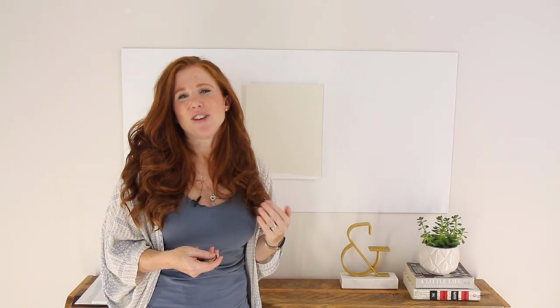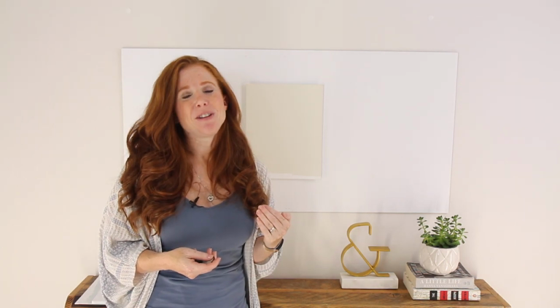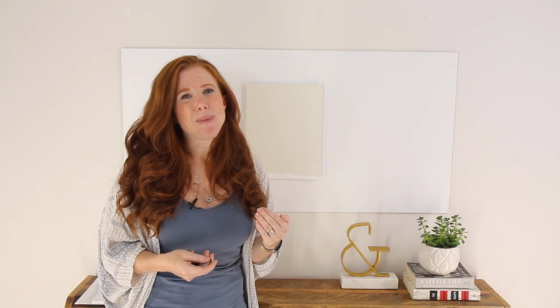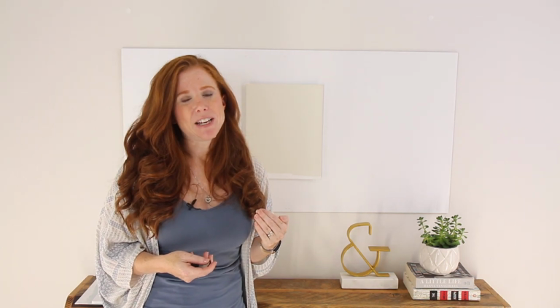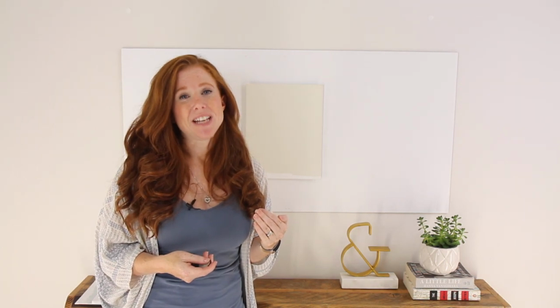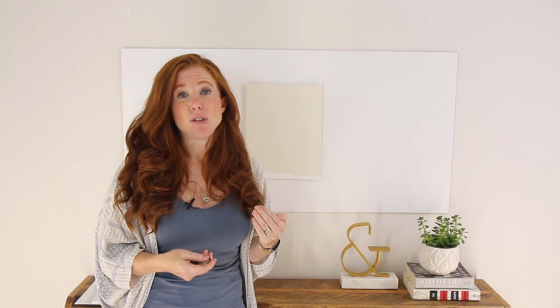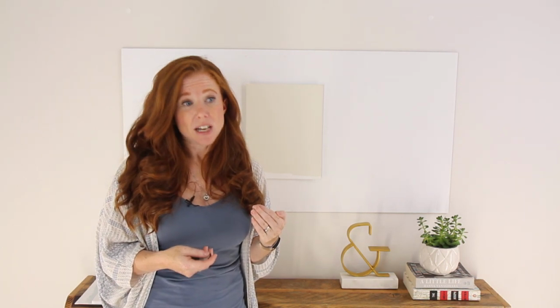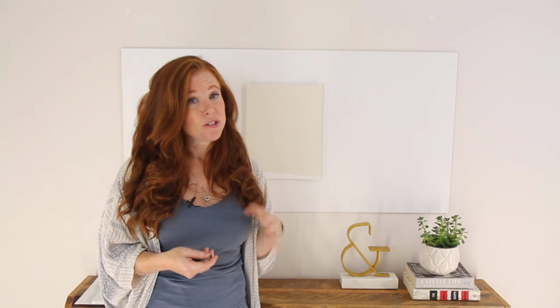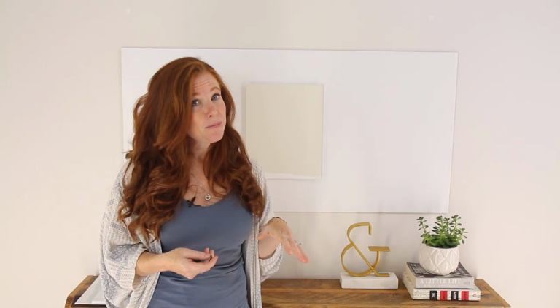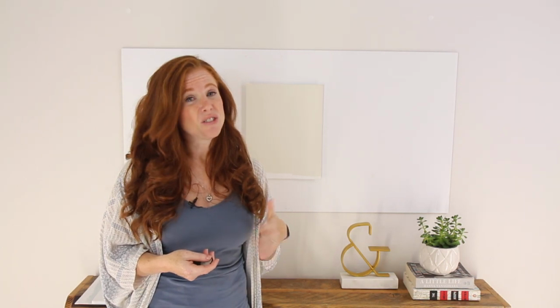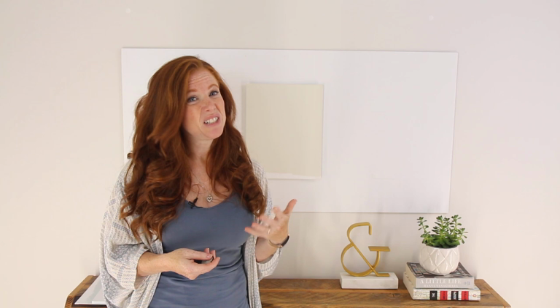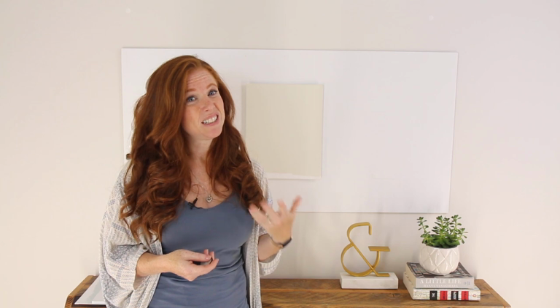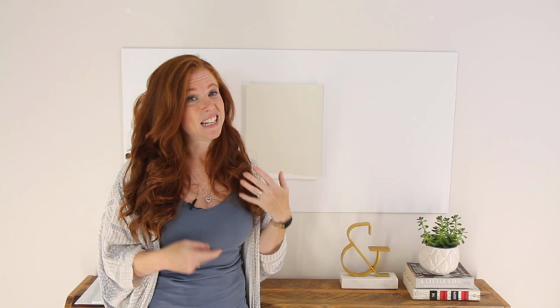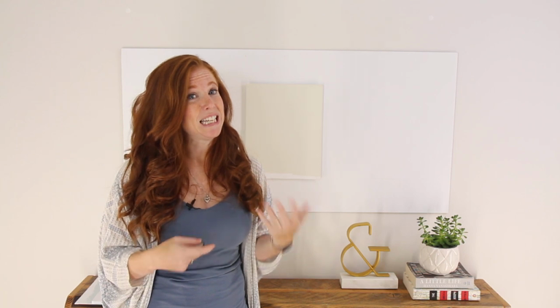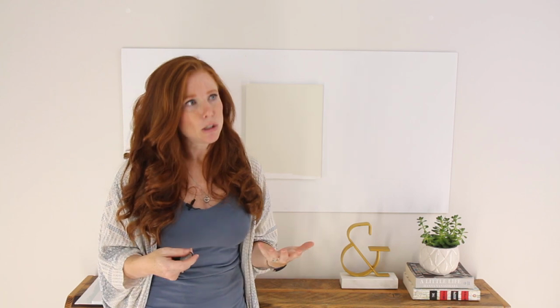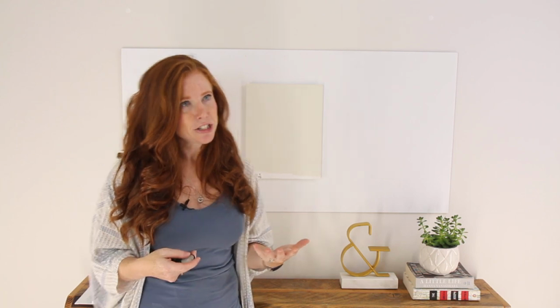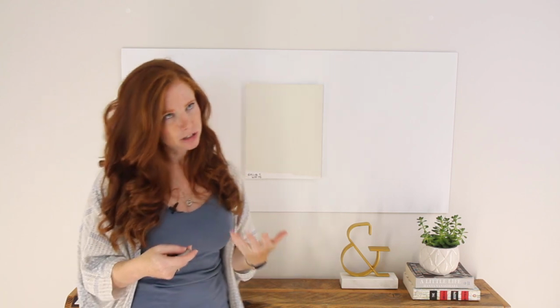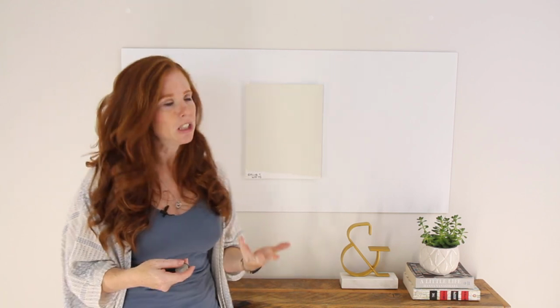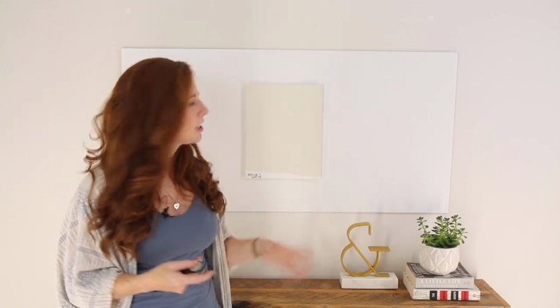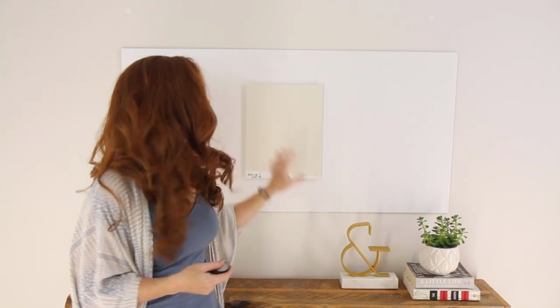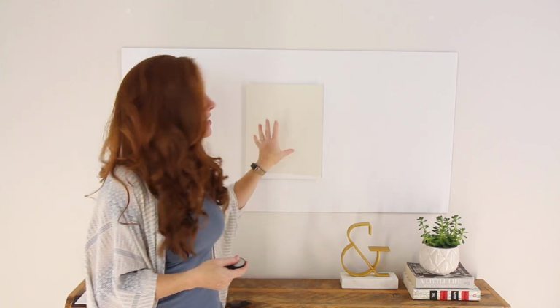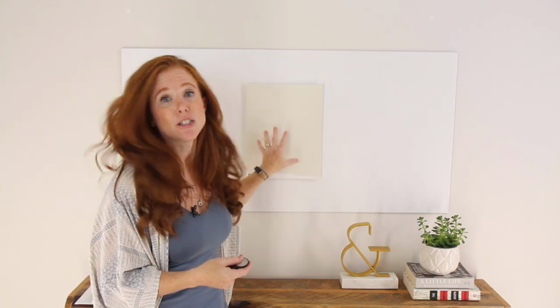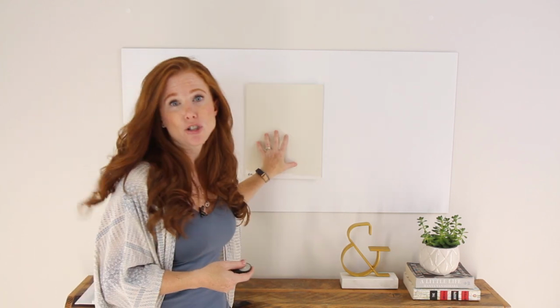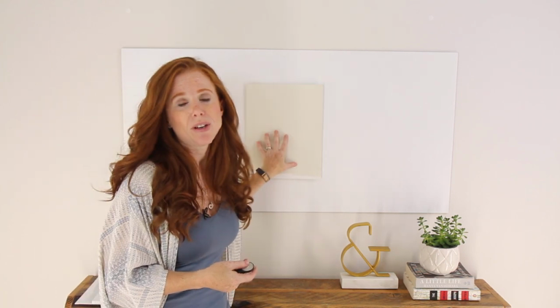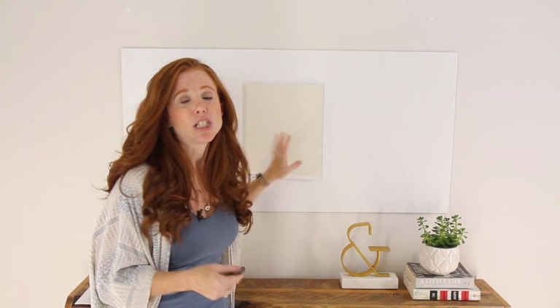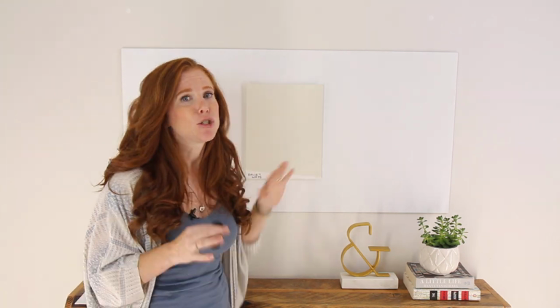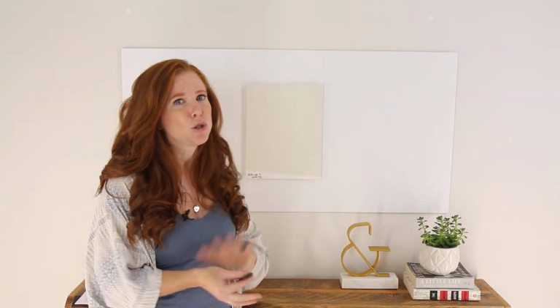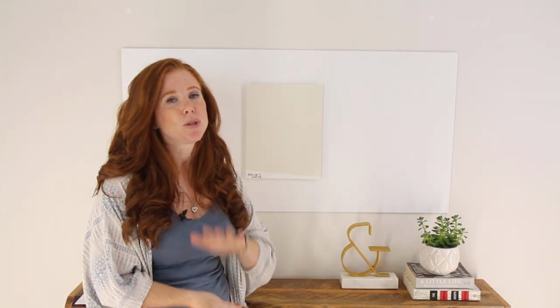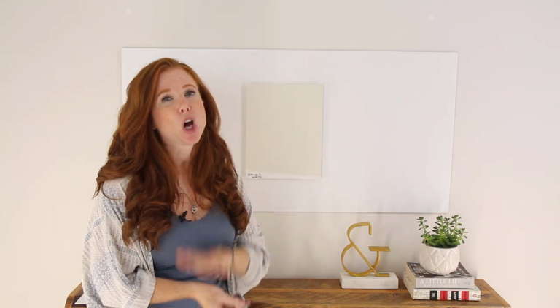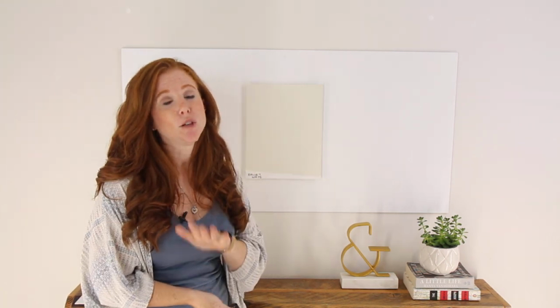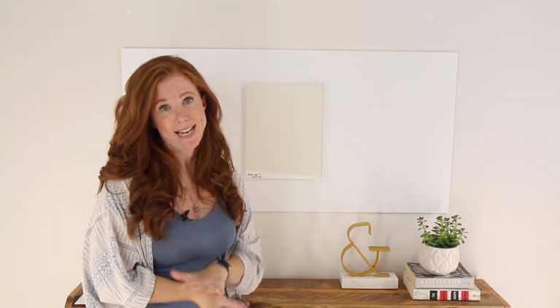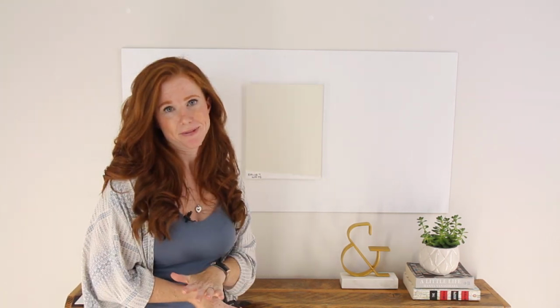You'll find with Ballet White that if you love cream but don't really want a yellowish look, this is a good choice because it's super calmed down.